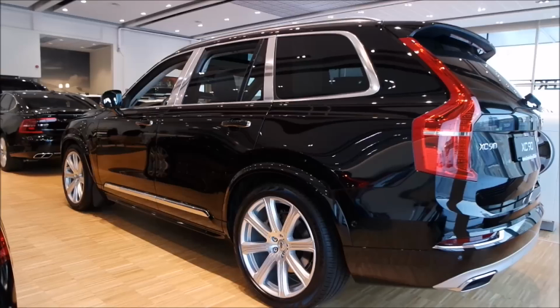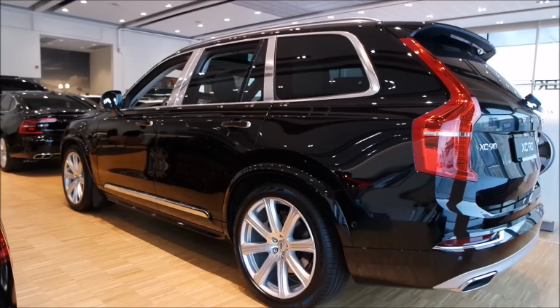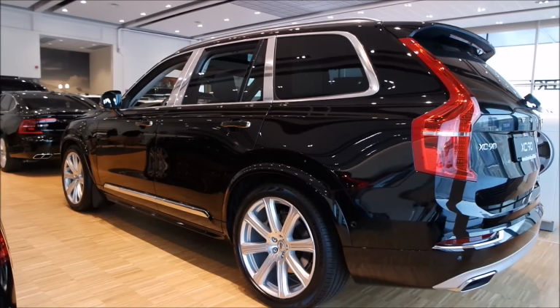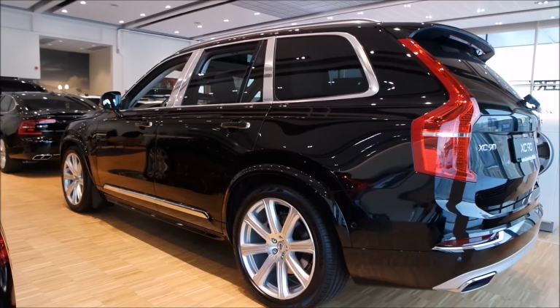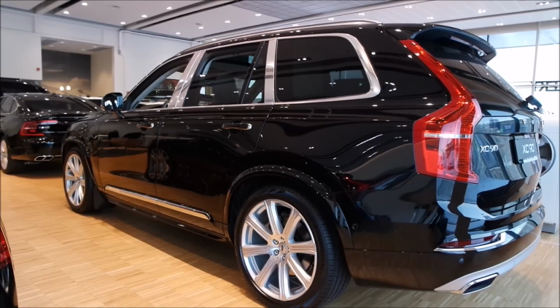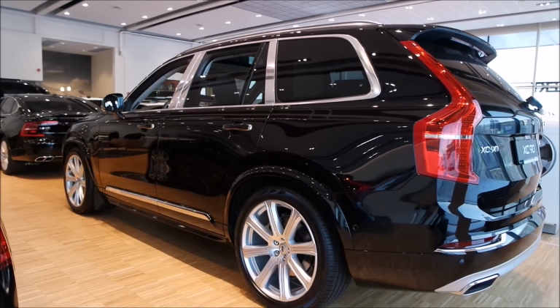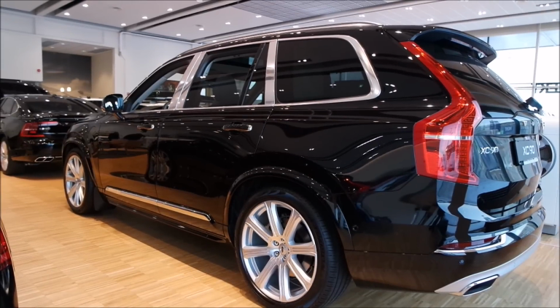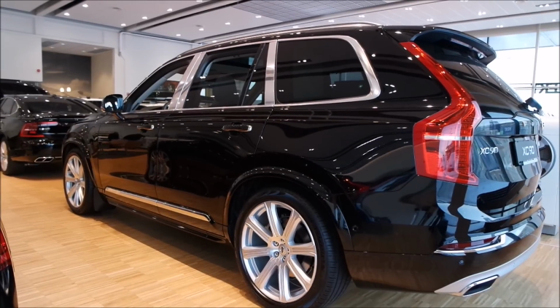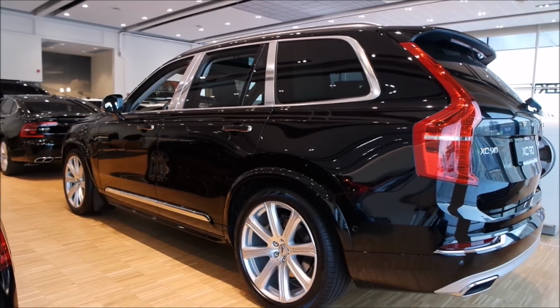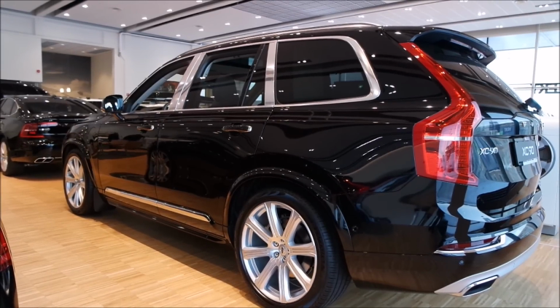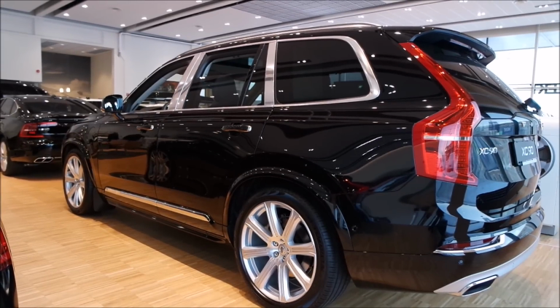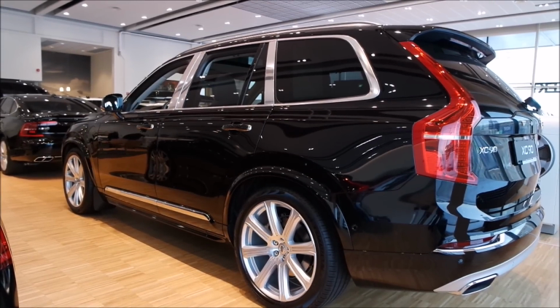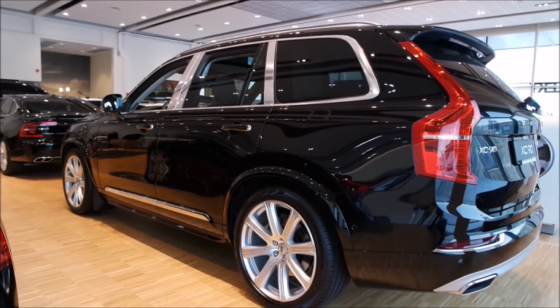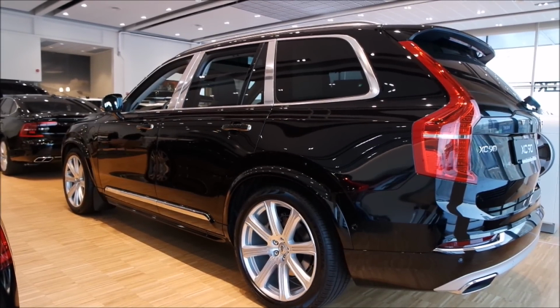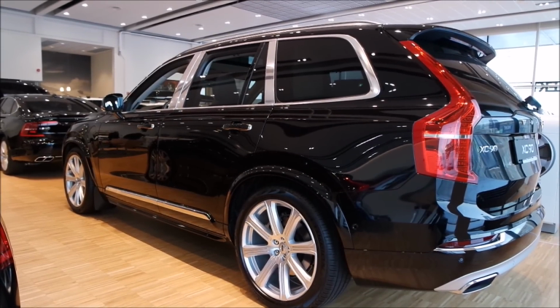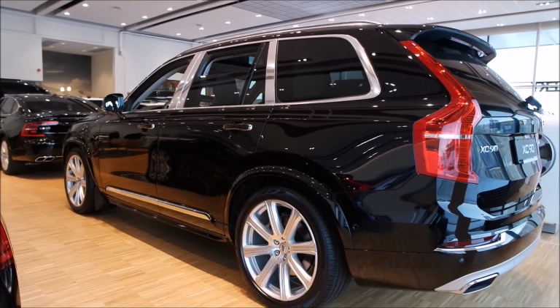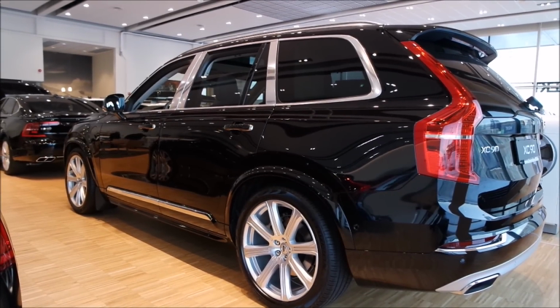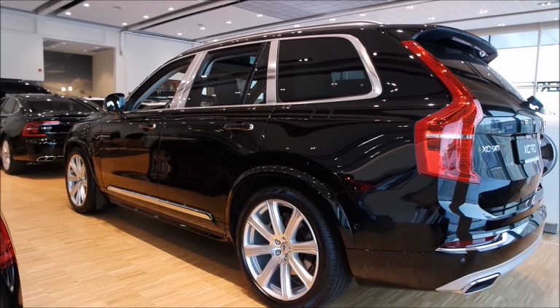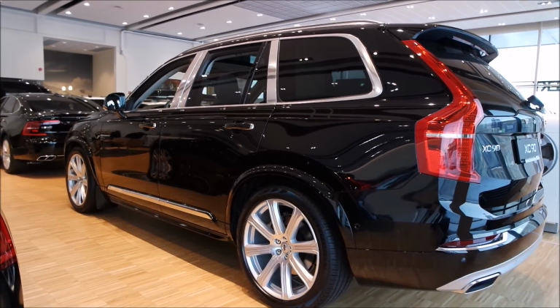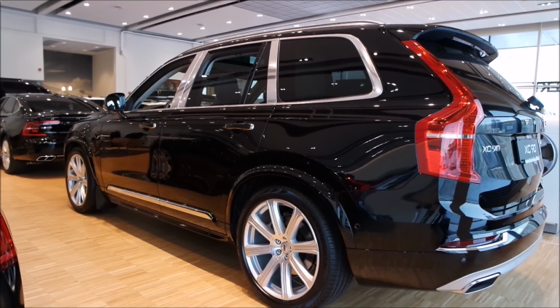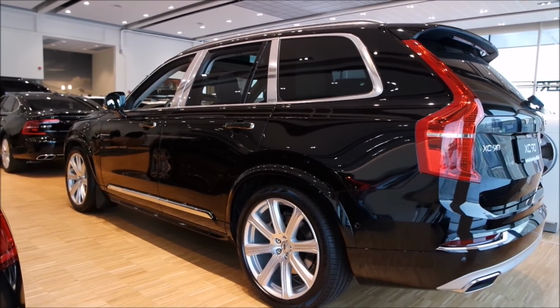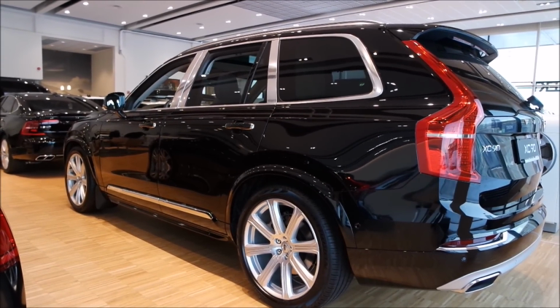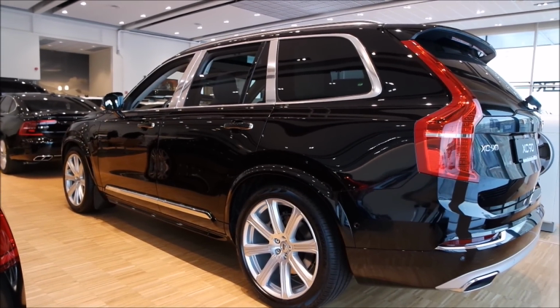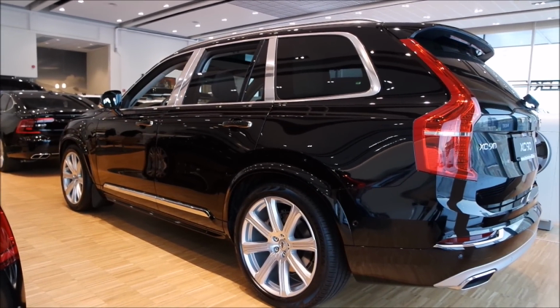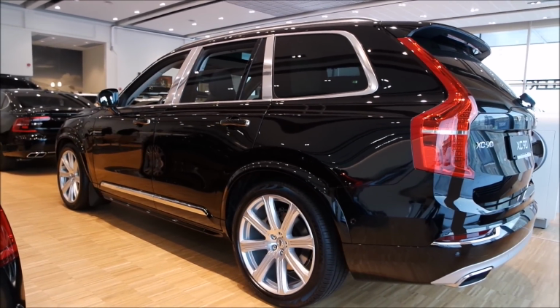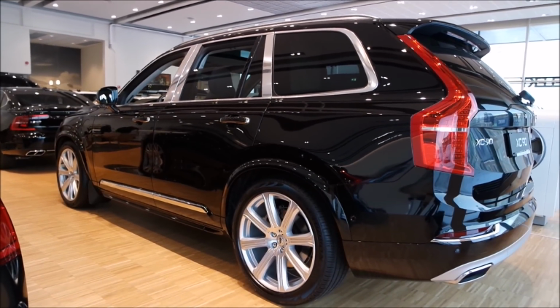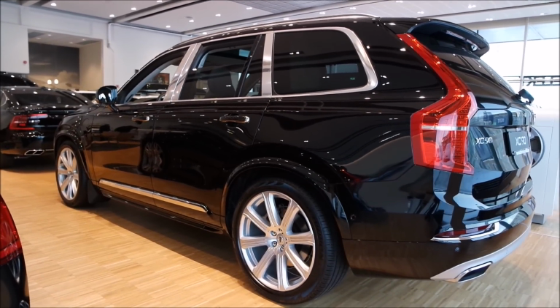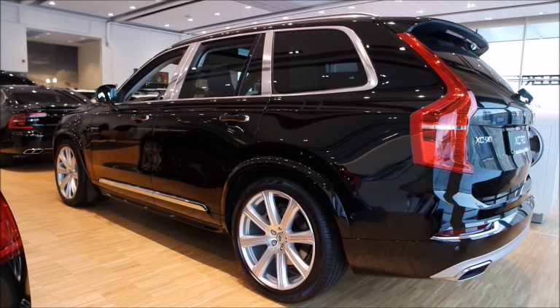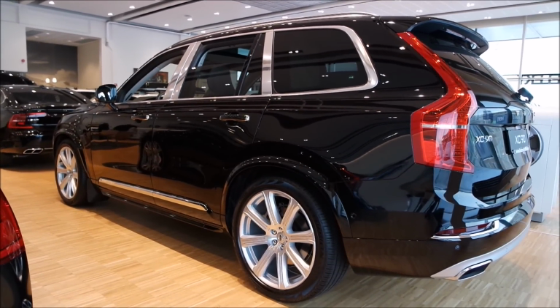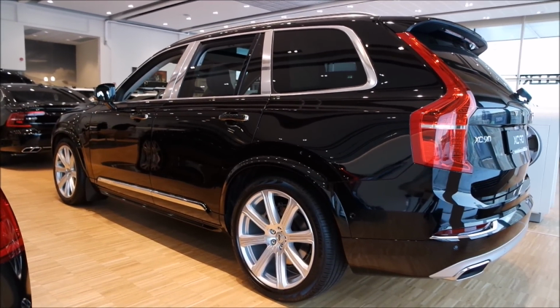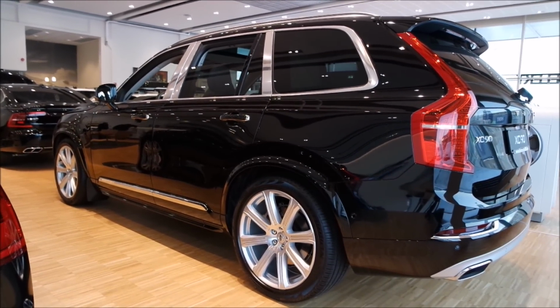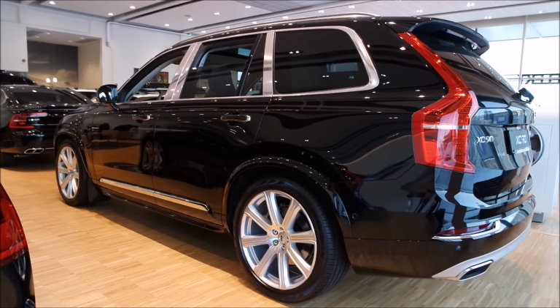Hey guys and welcome to the 2017 Volvo XC90 Excellence.